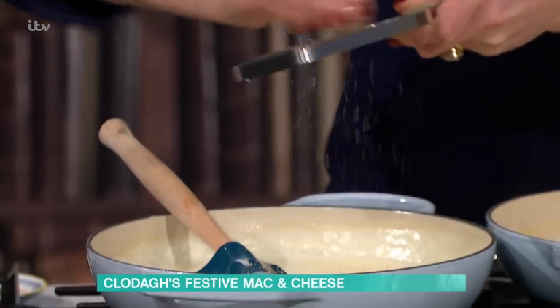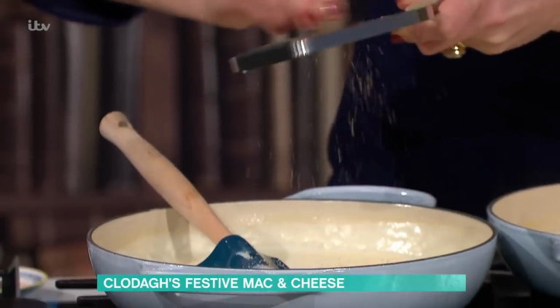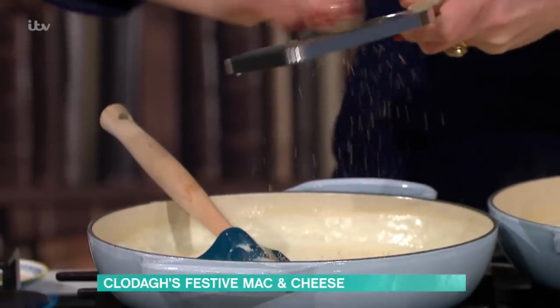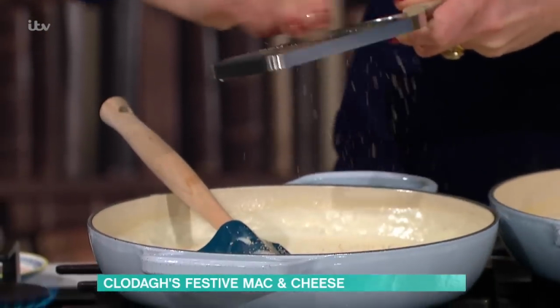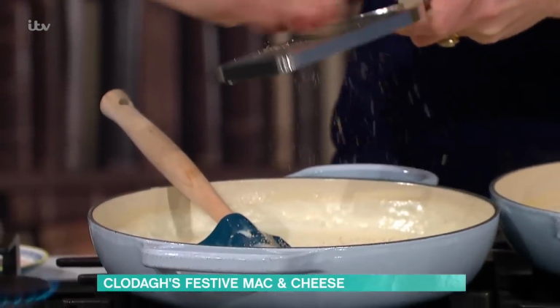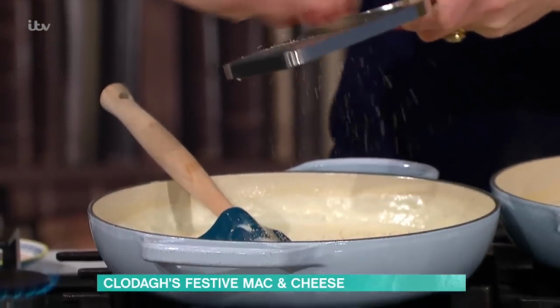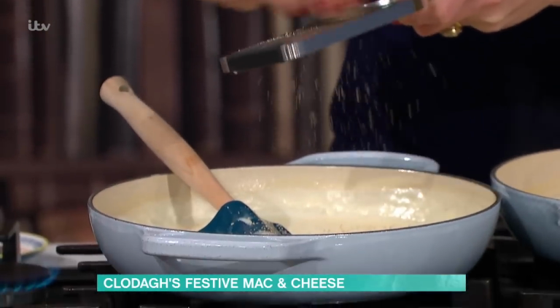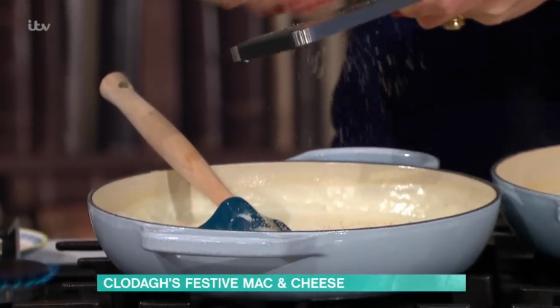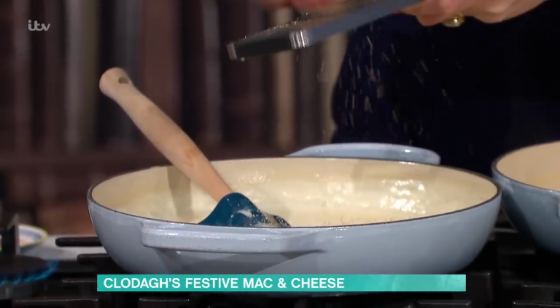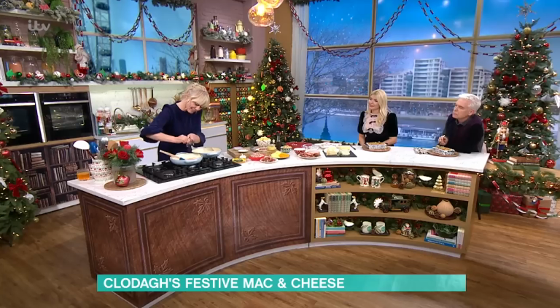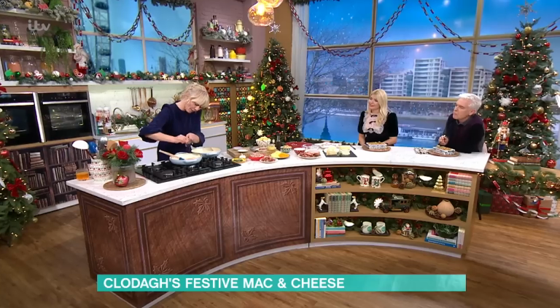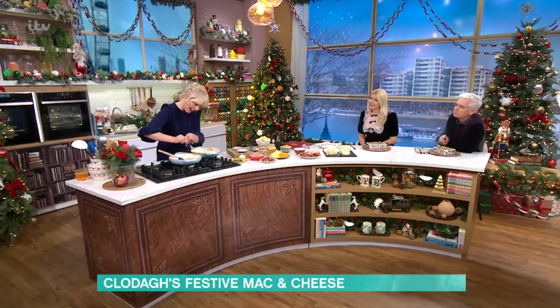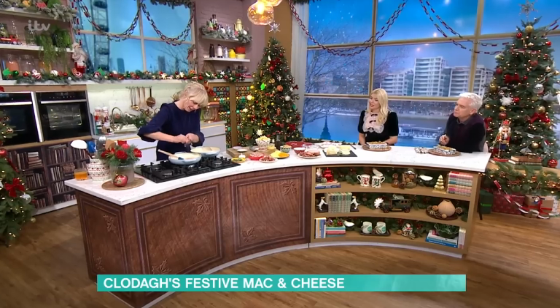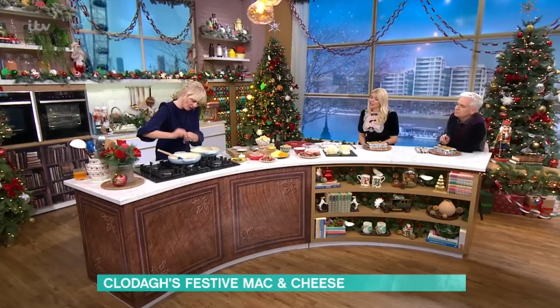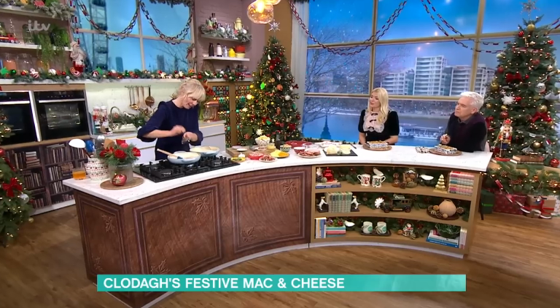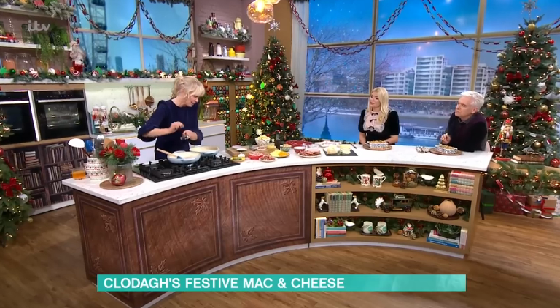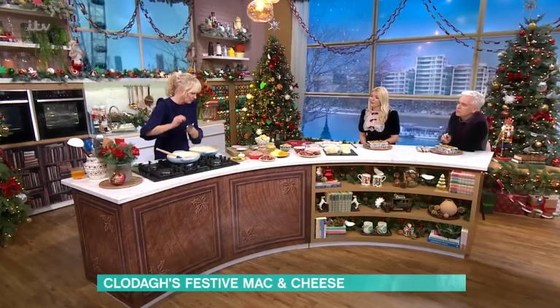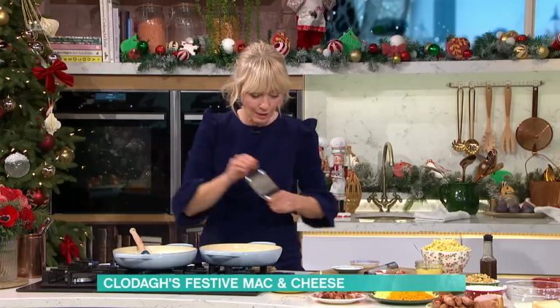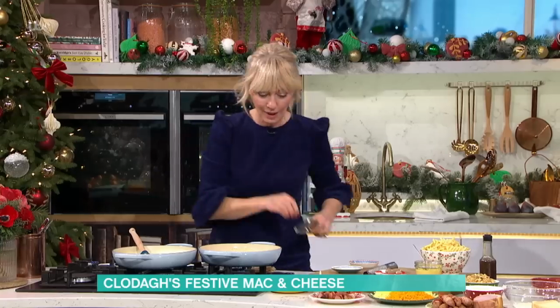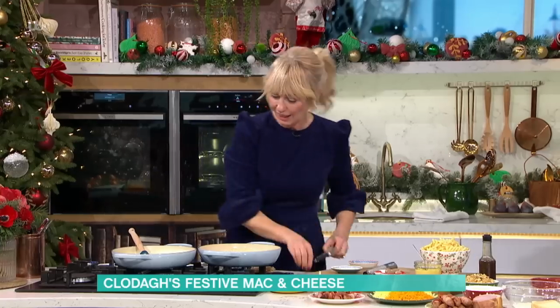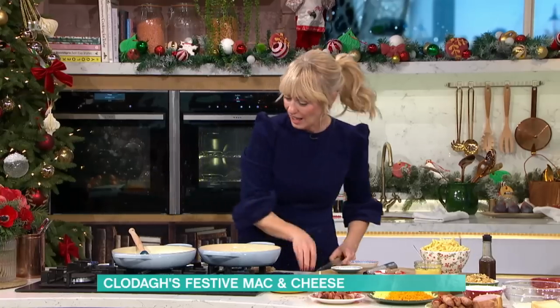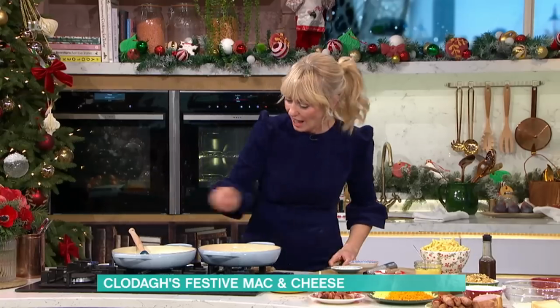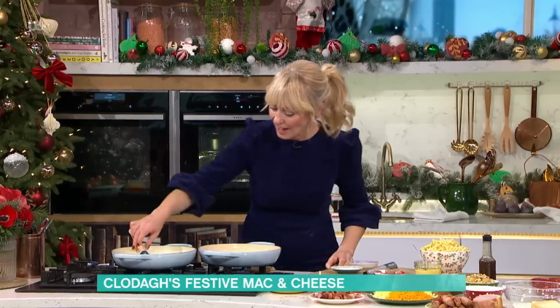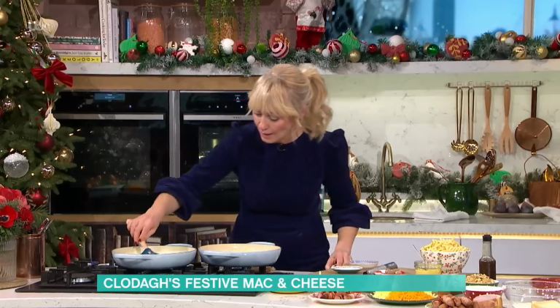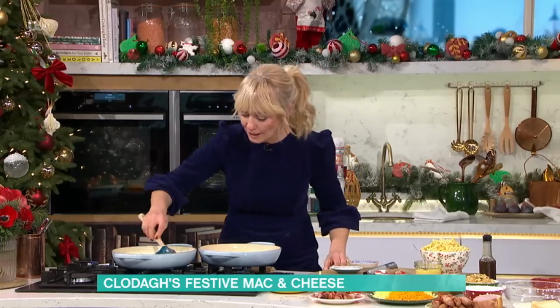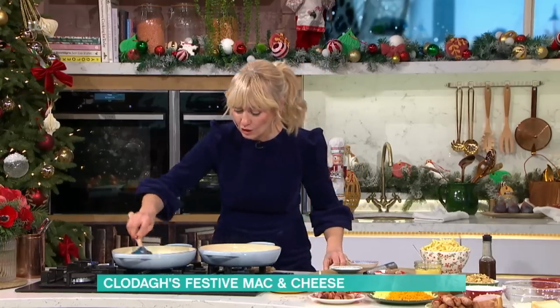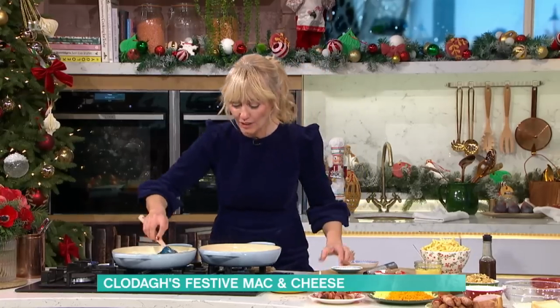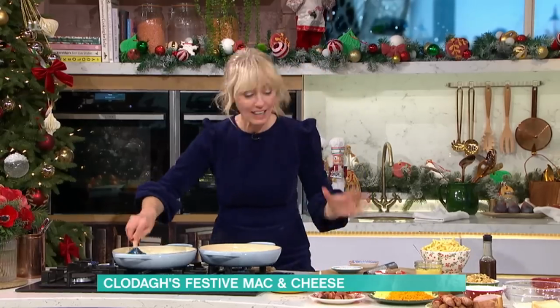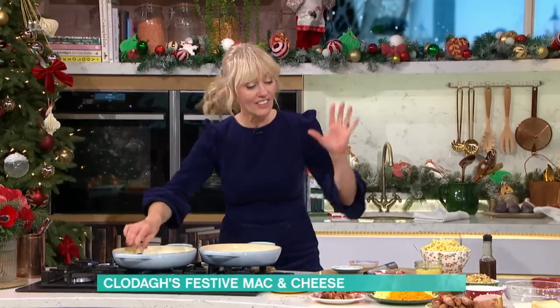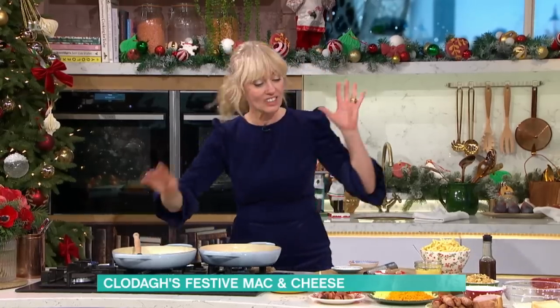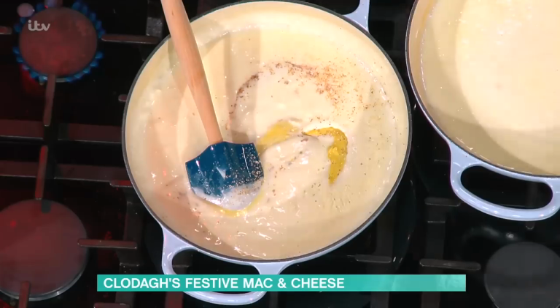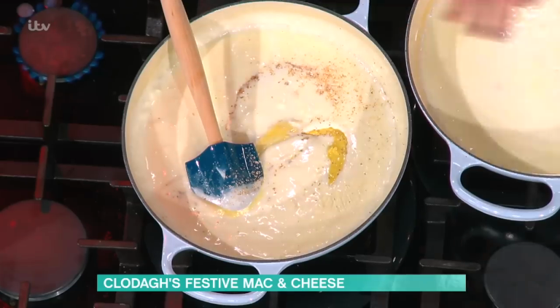Nutmeg in any cheese sauce adds an elevation — it definitely brings more to the party than the bay leaf. Just a little bit of a squeeze in there, and if you don't have a whole nutmeg, just use ground. And if you don't have it, don't worry about it. In goes the nutmeg, then mix all that around, and then the cheese.